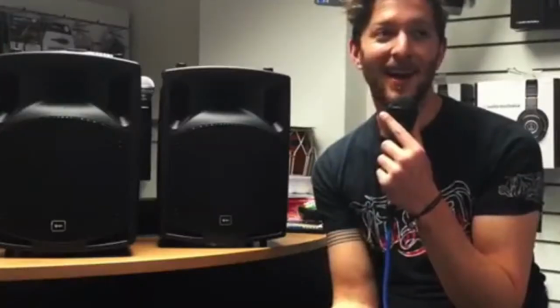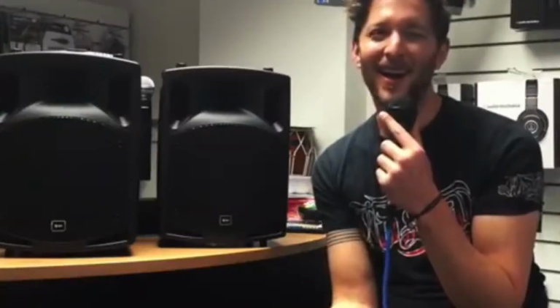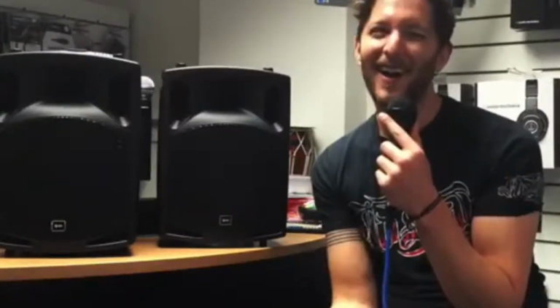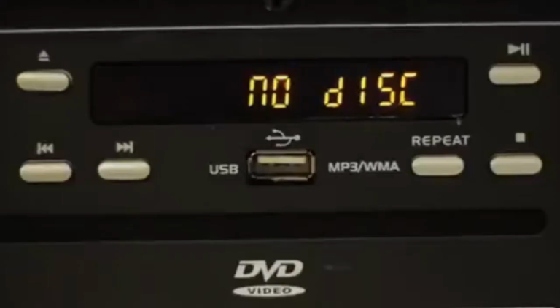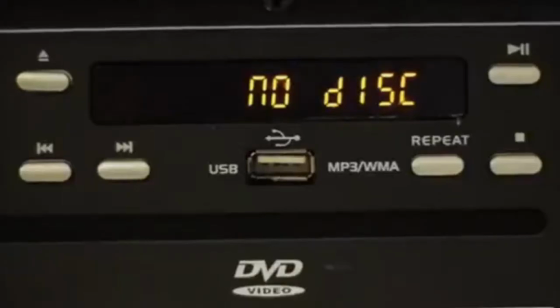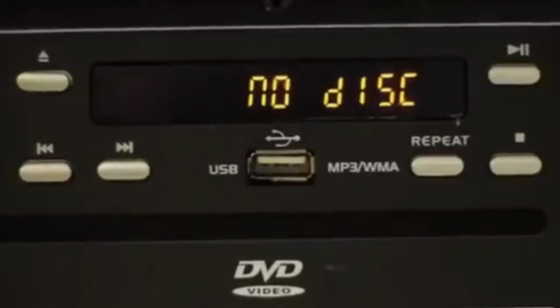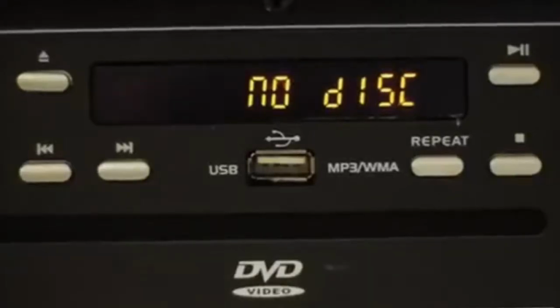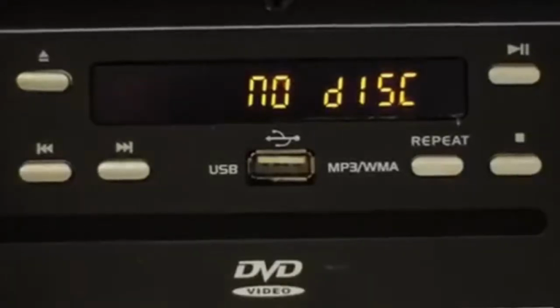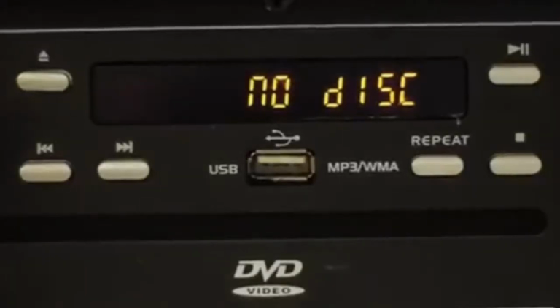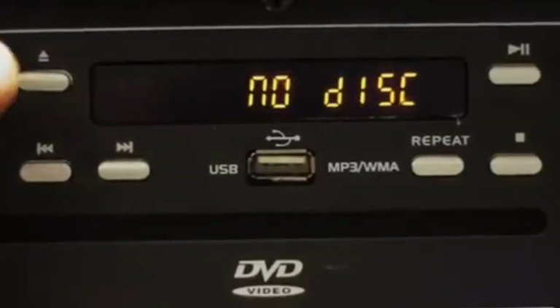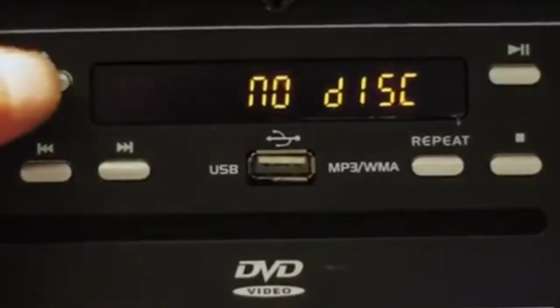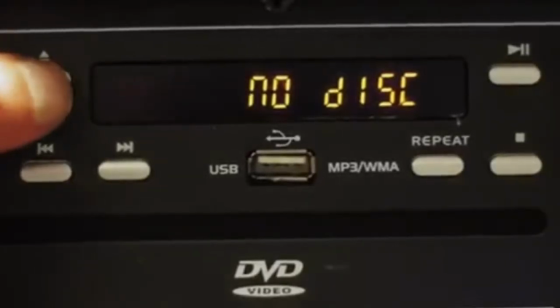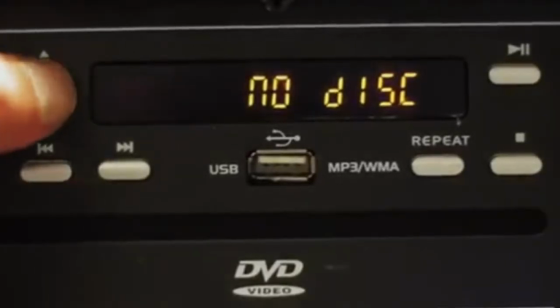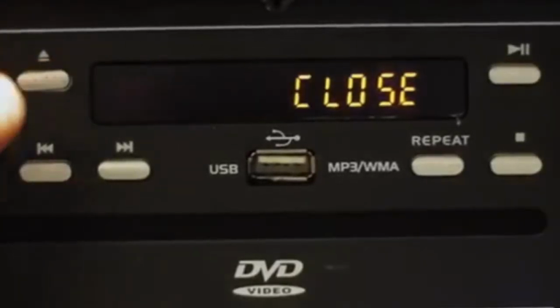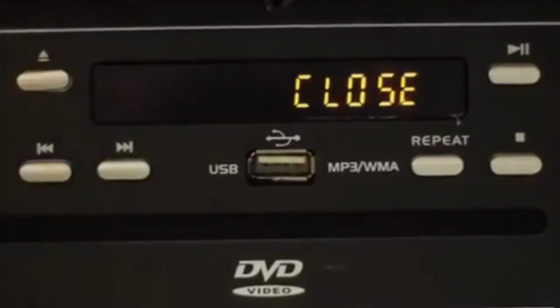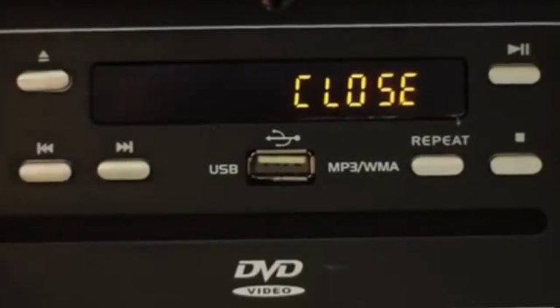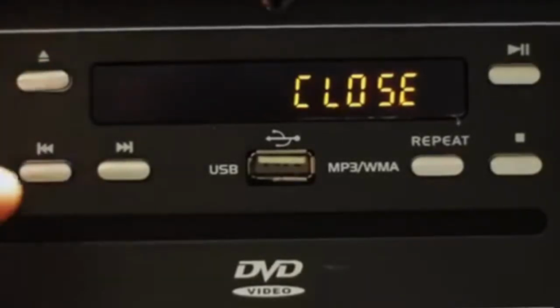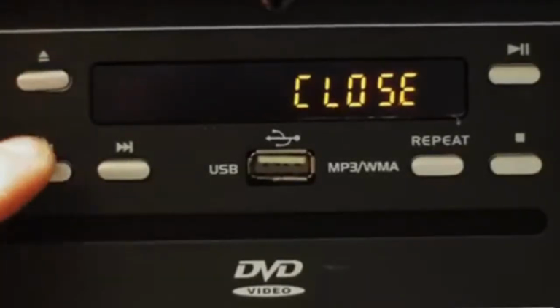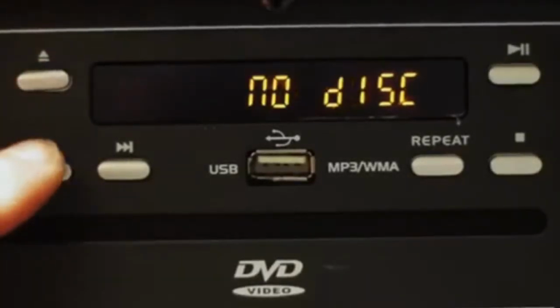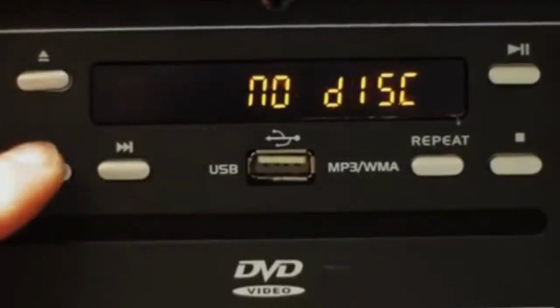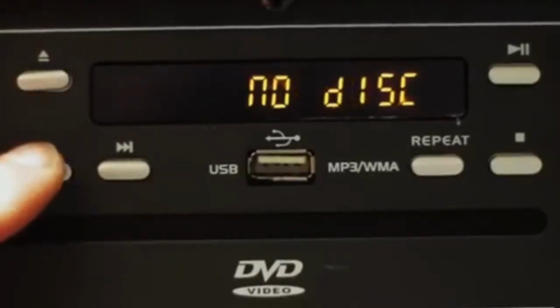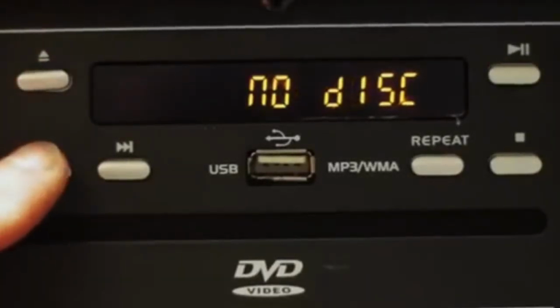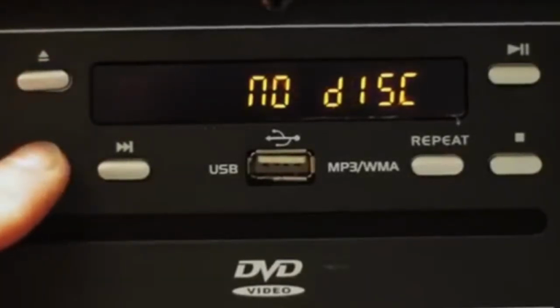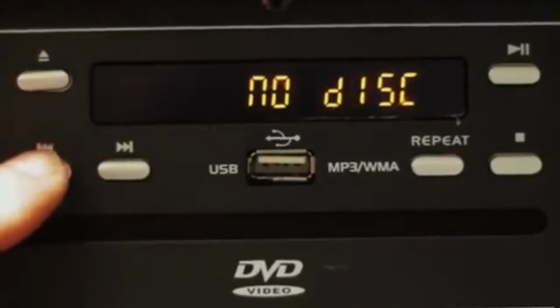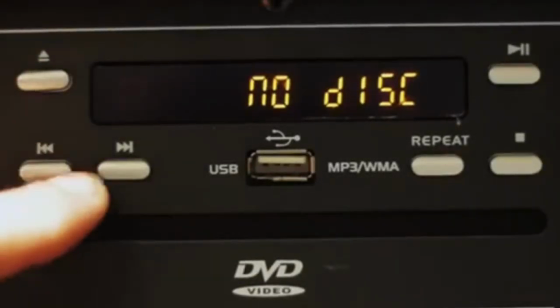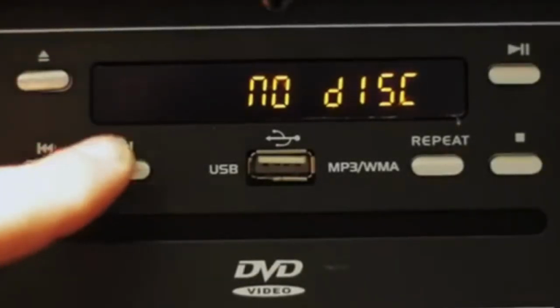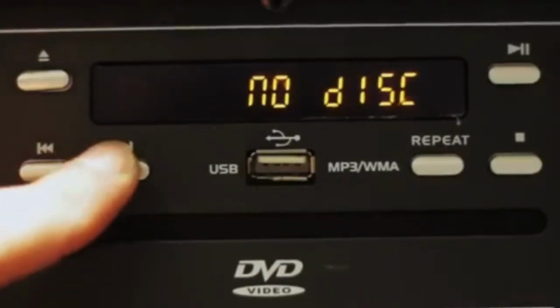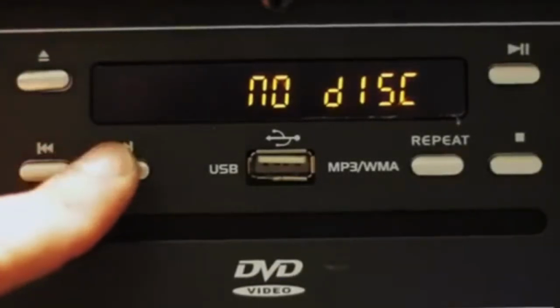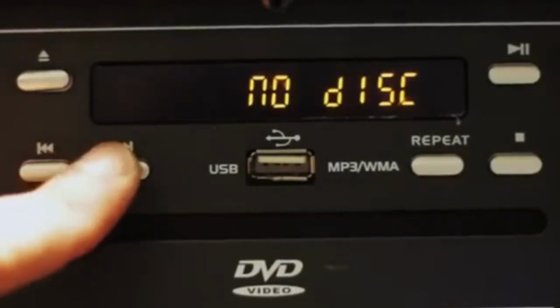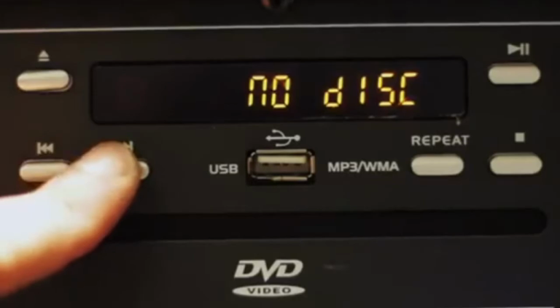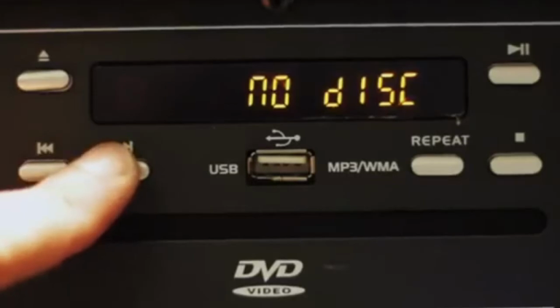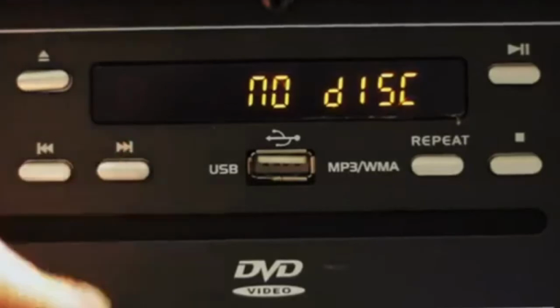Starting with the CD player, you've got your eject, your rewind and forwards, and the USB slot.